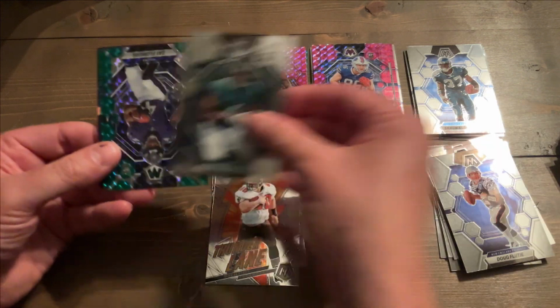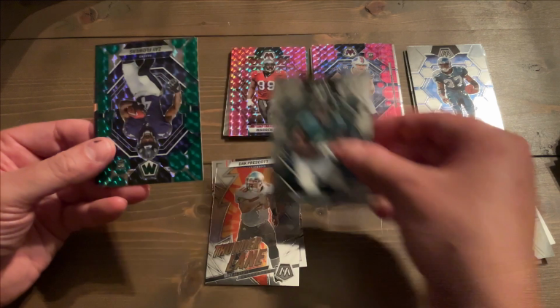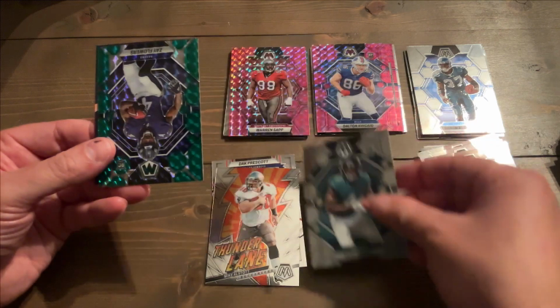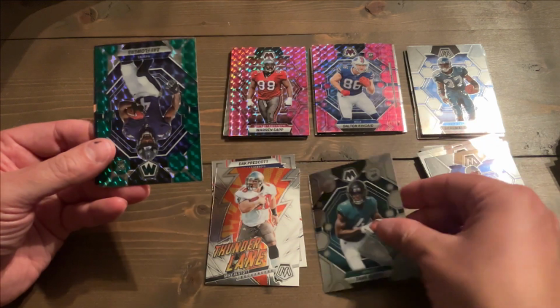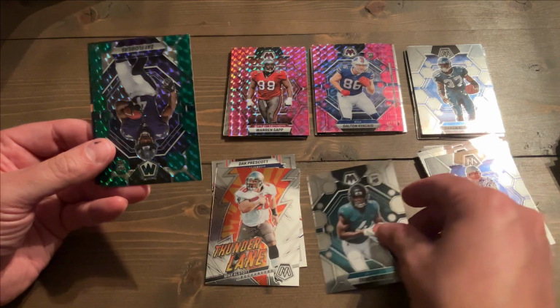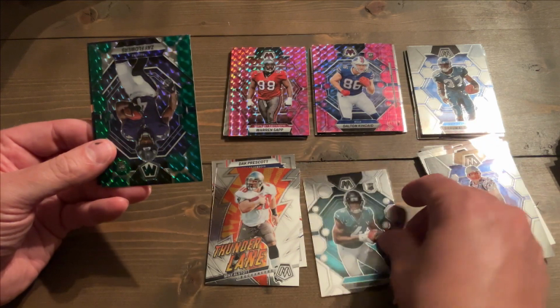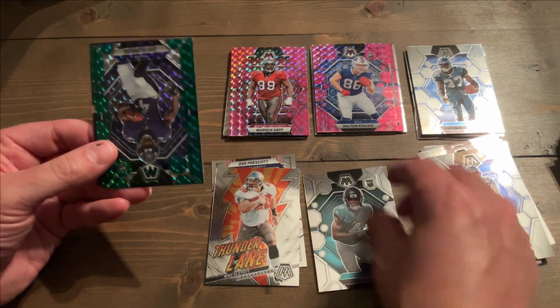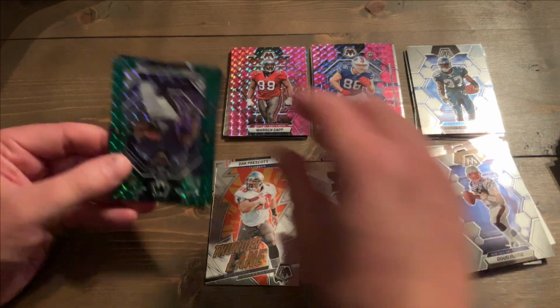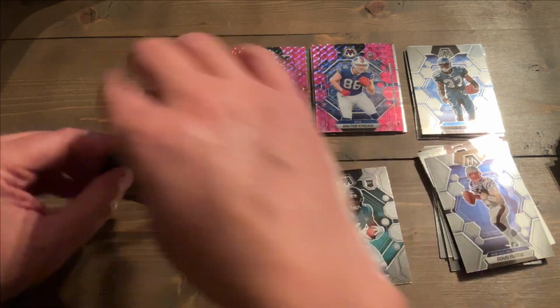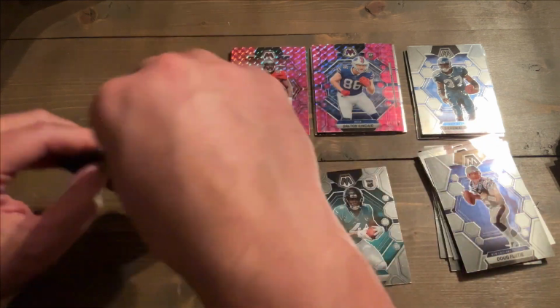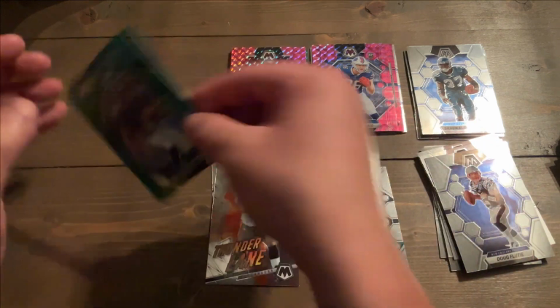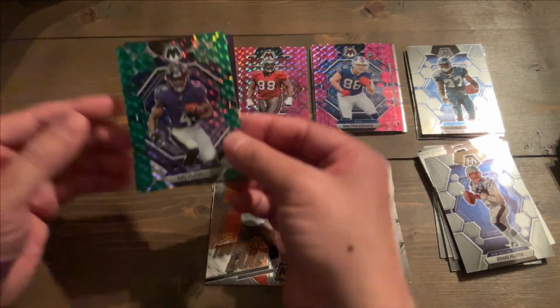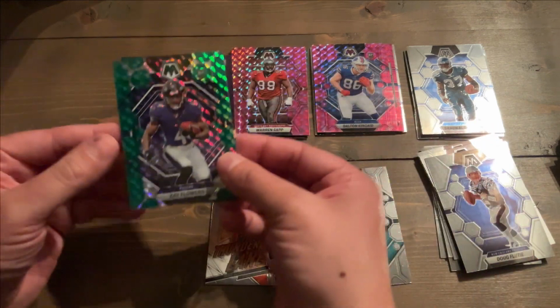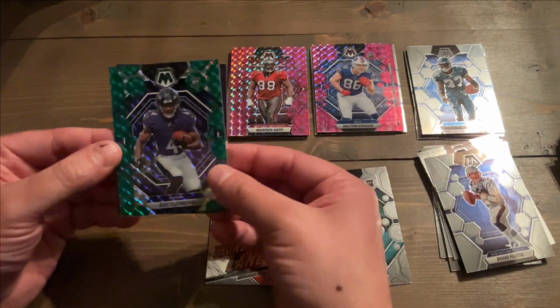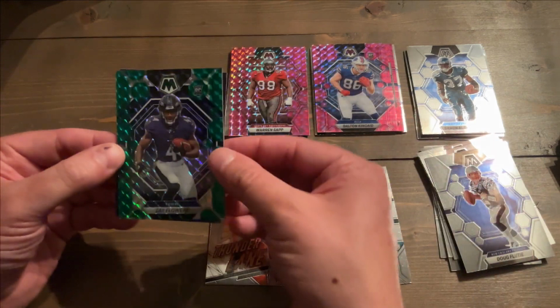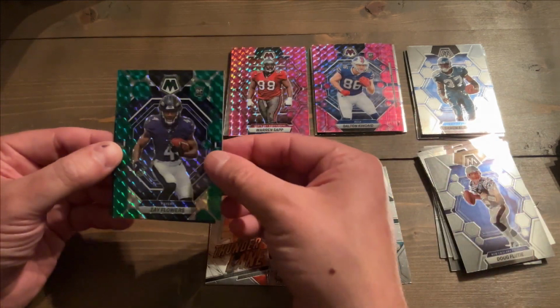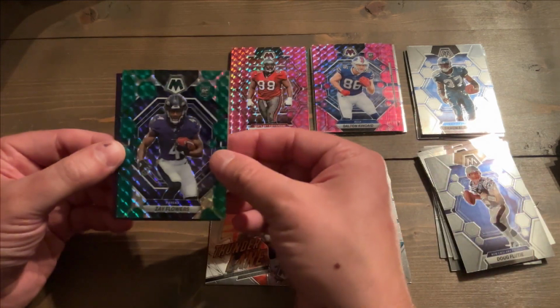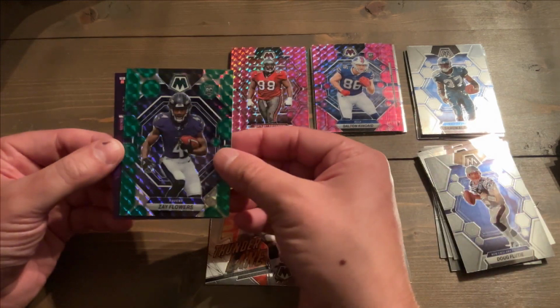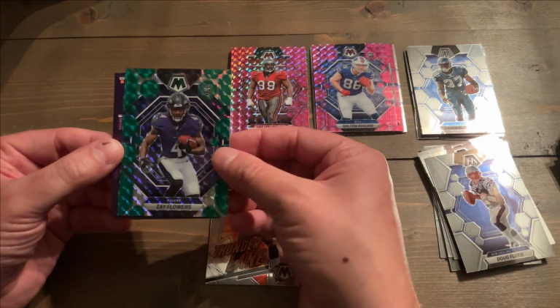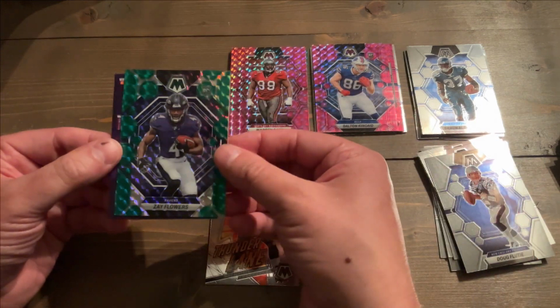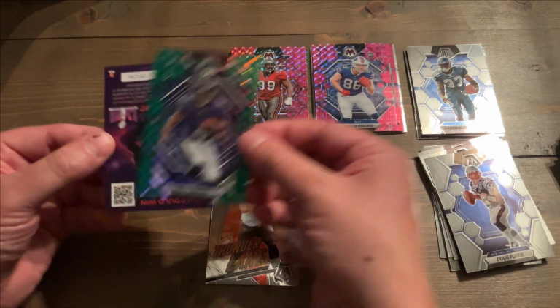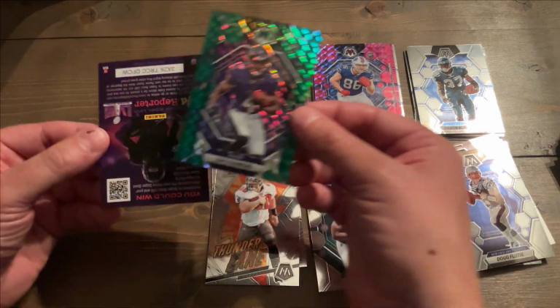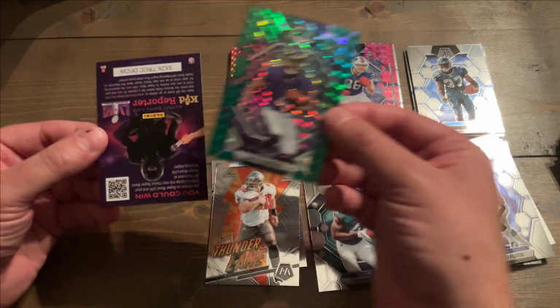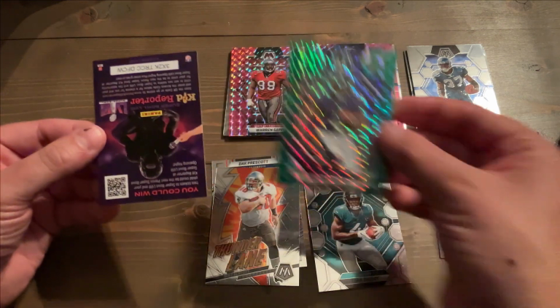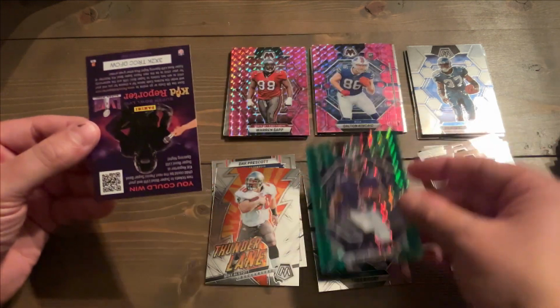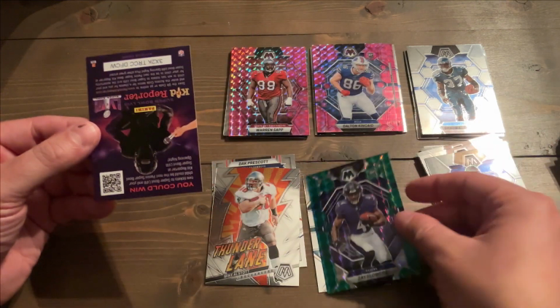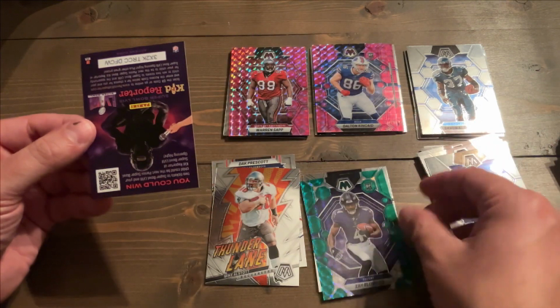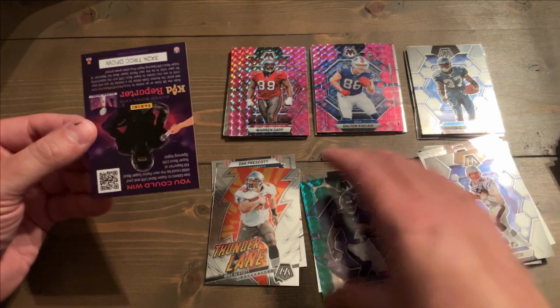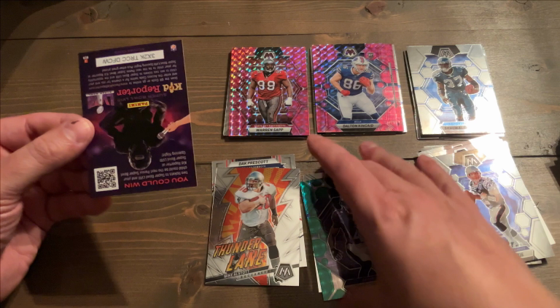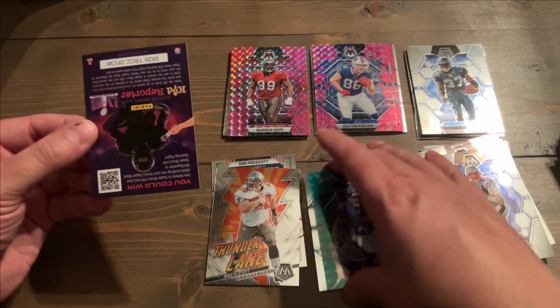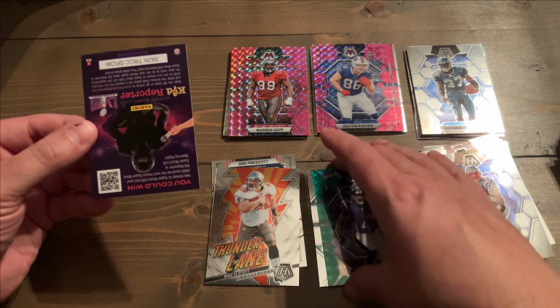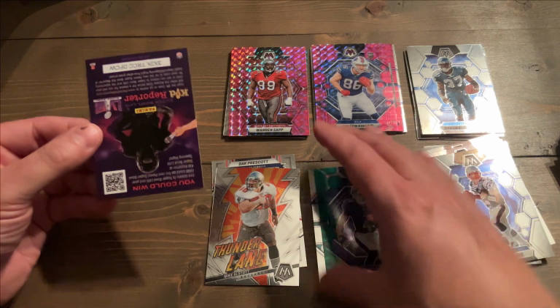We got Zay Flowers on the green rookie — that's beauty.